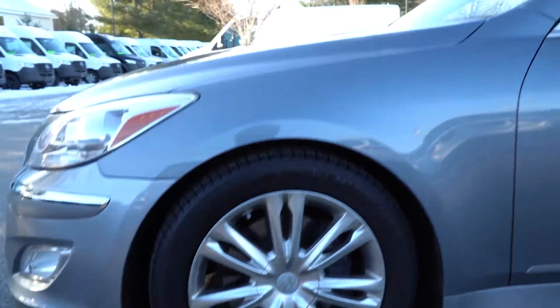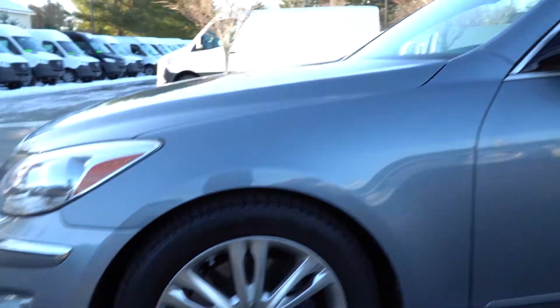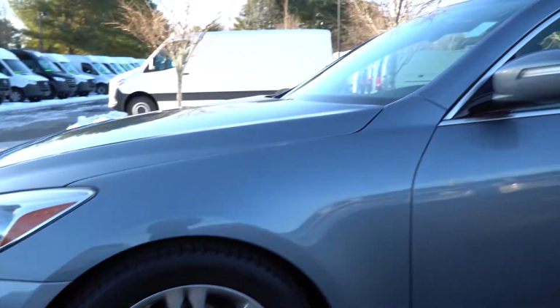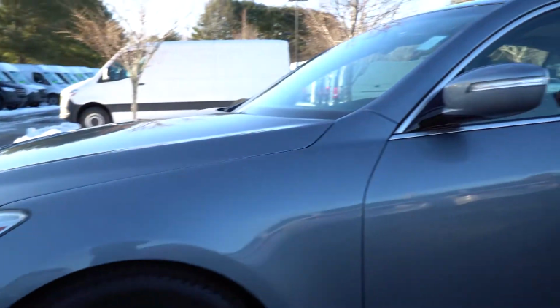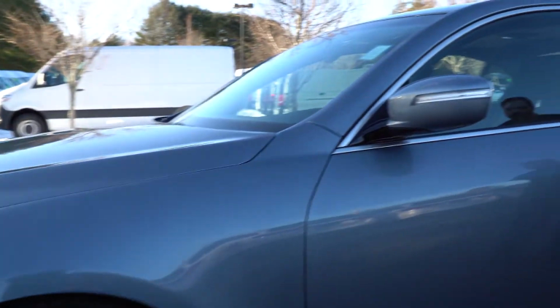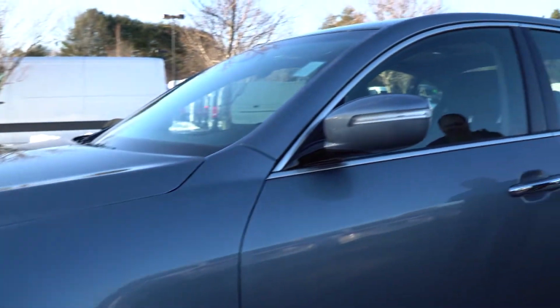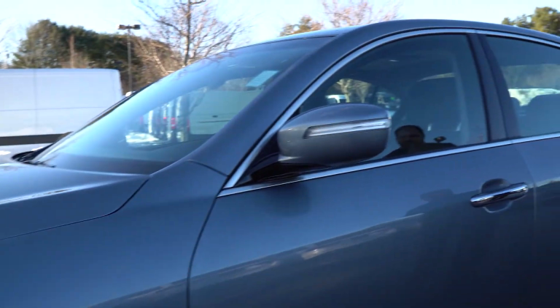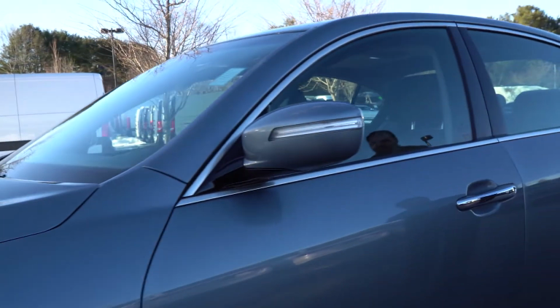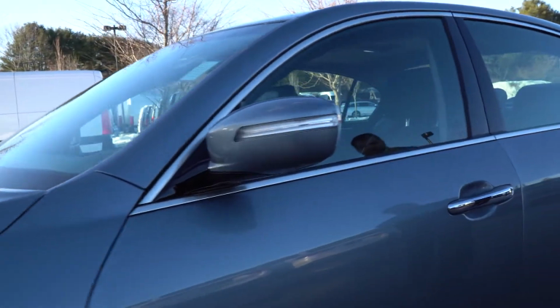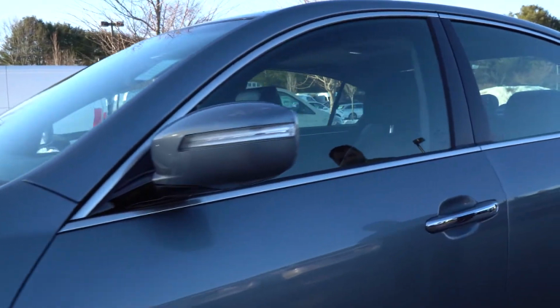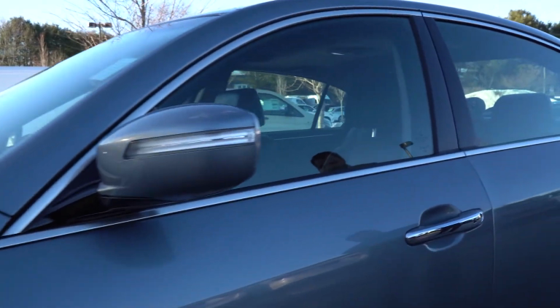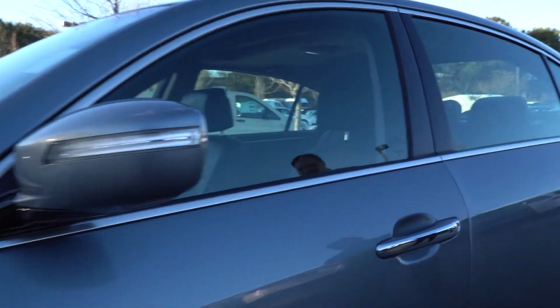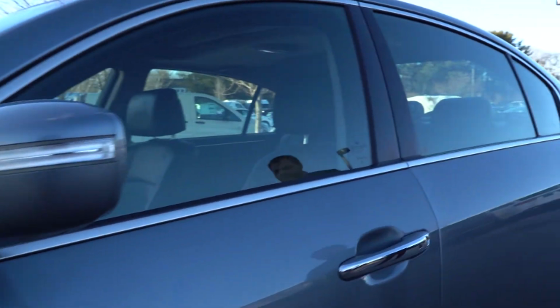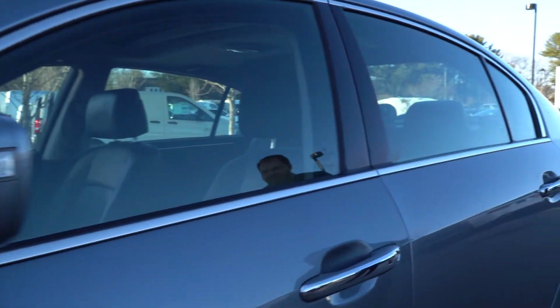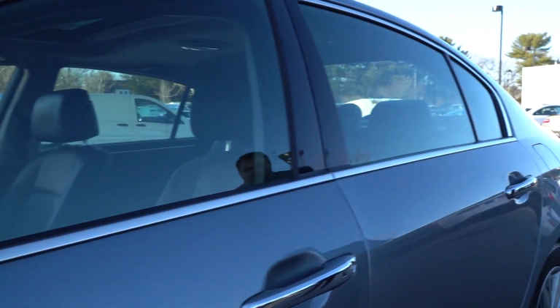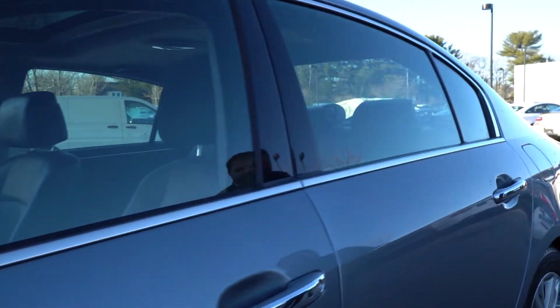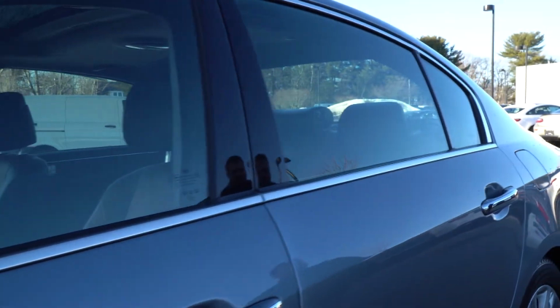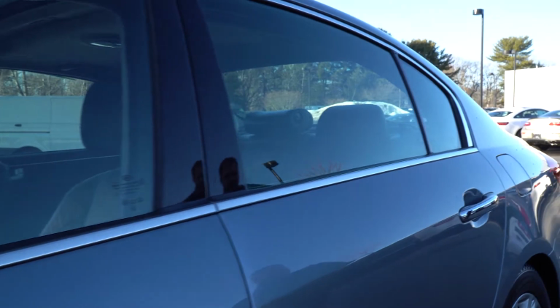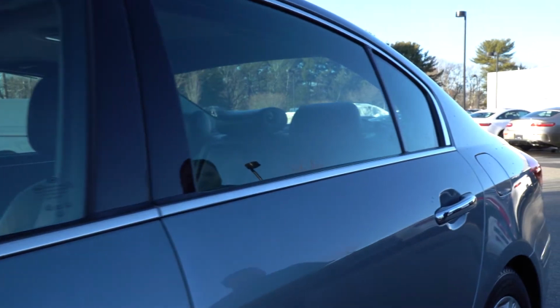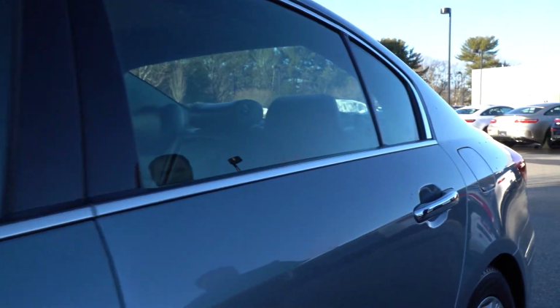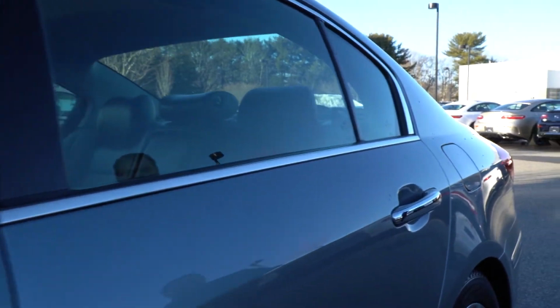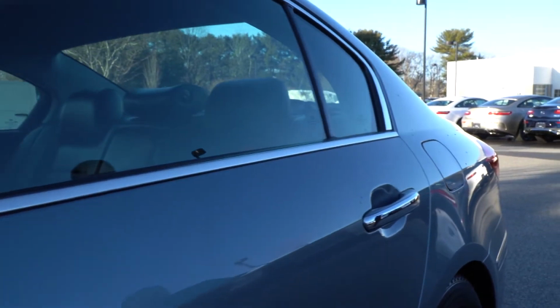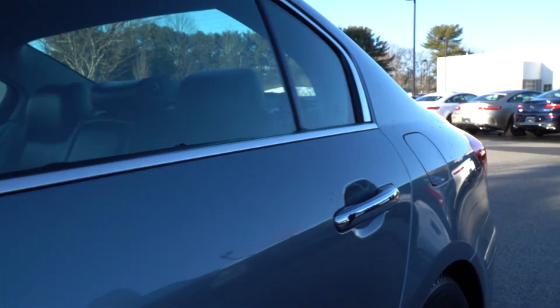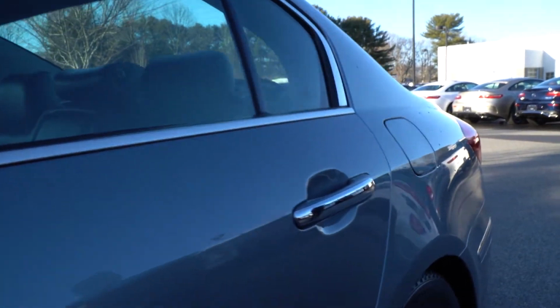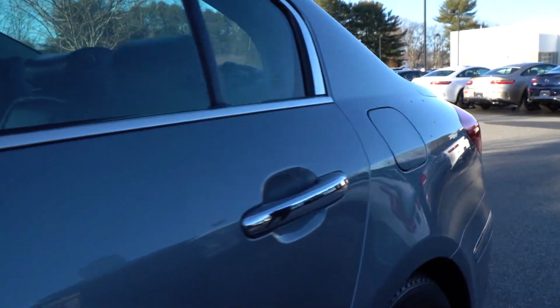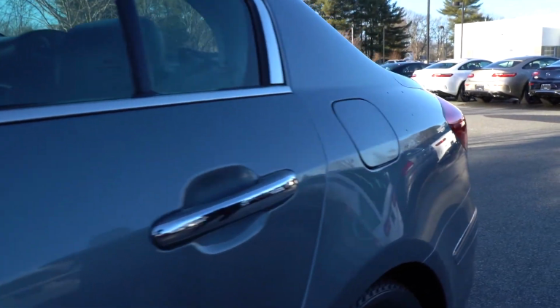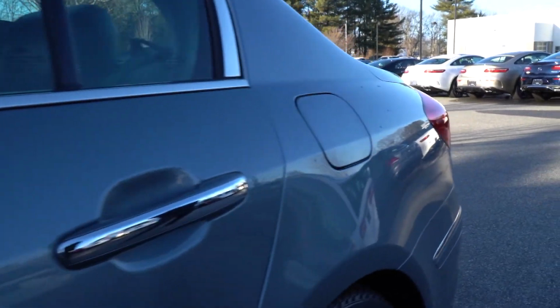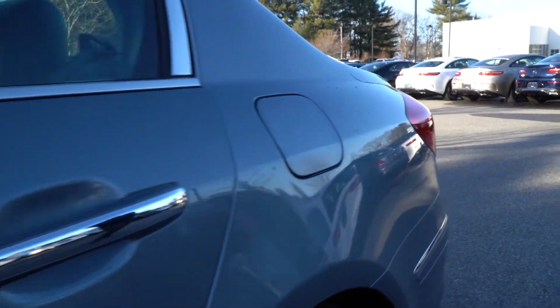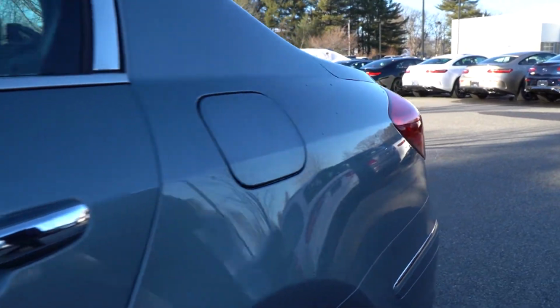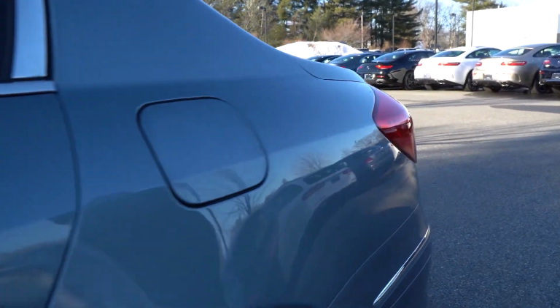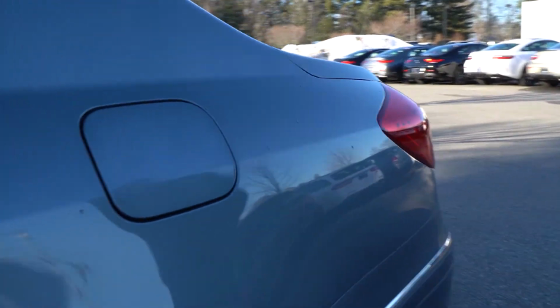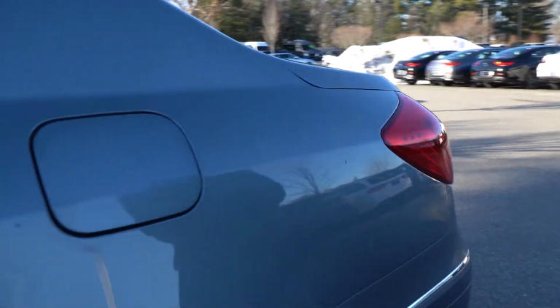As we walk around, you'll notice the paint is in great condition. This car is in phenomenal condition, interior and exterior.